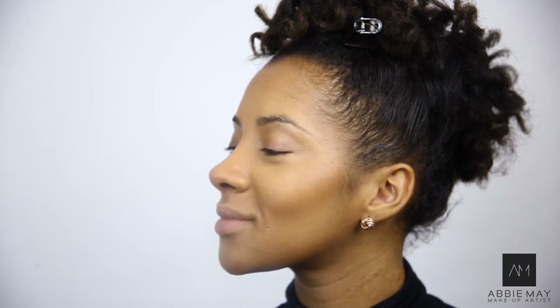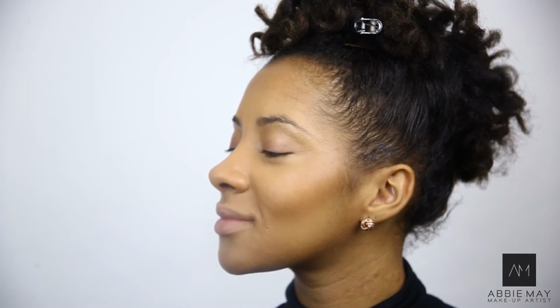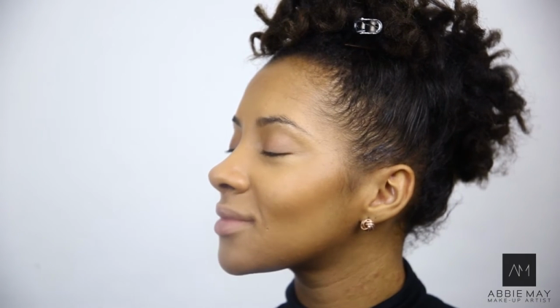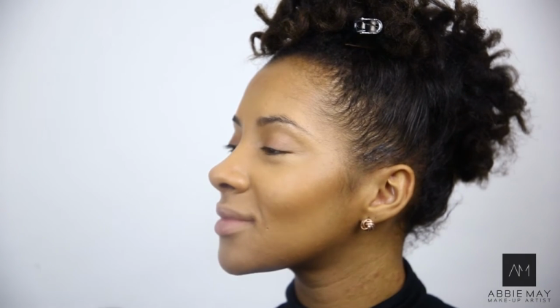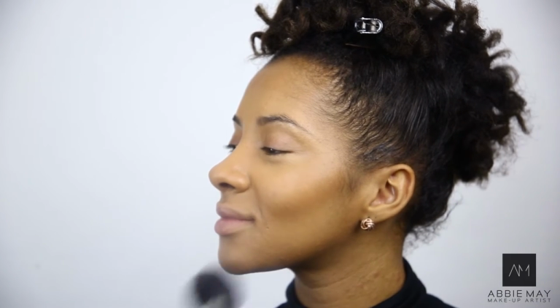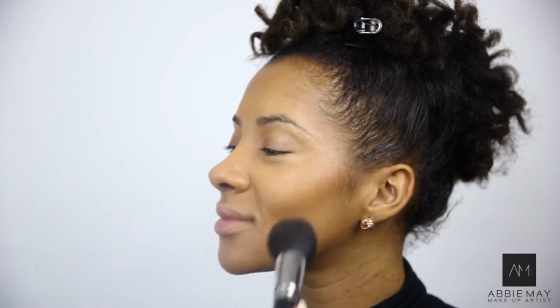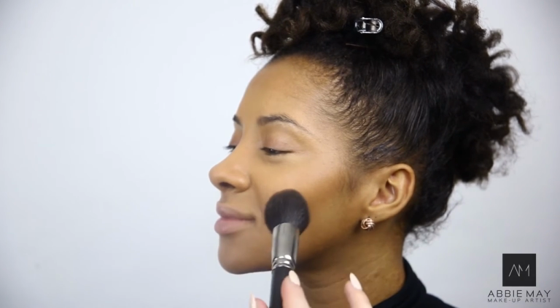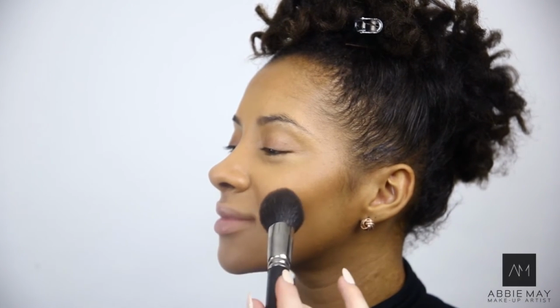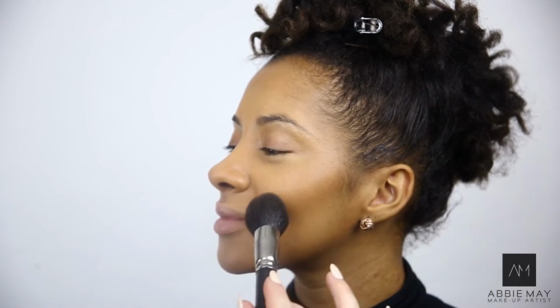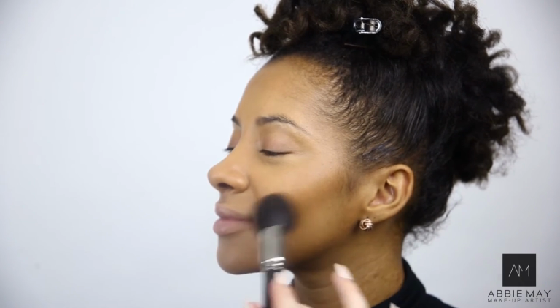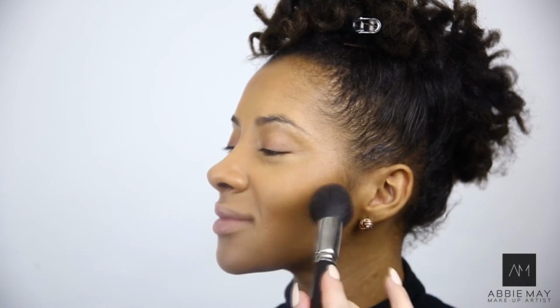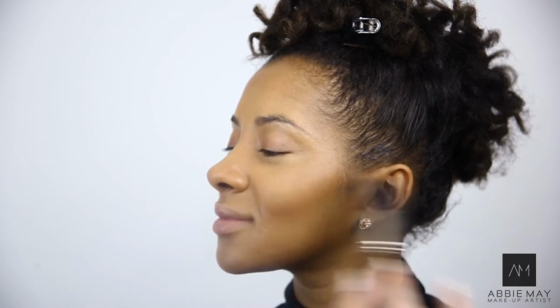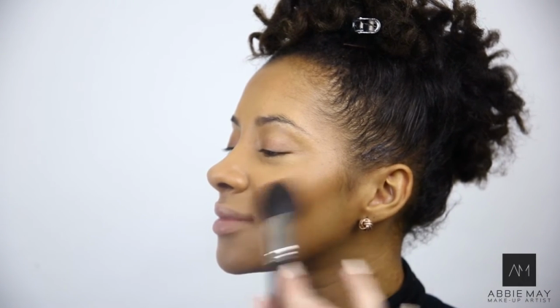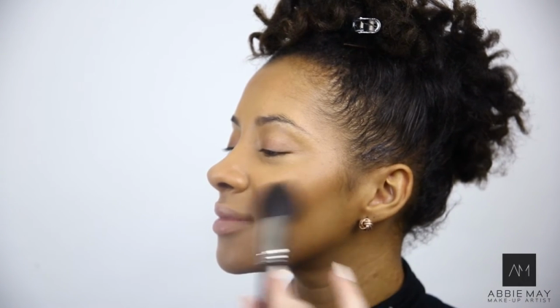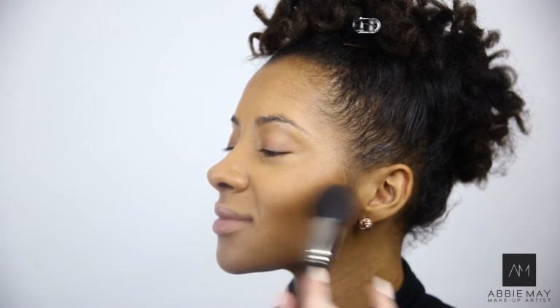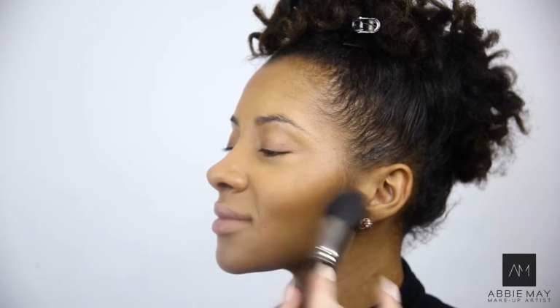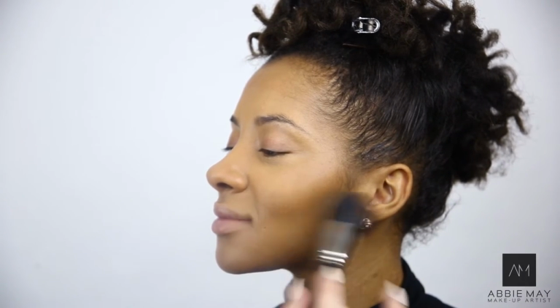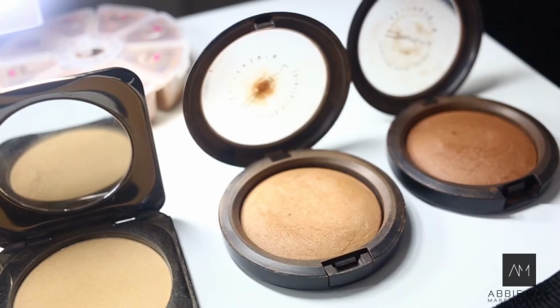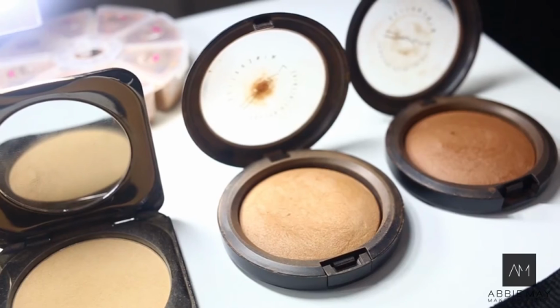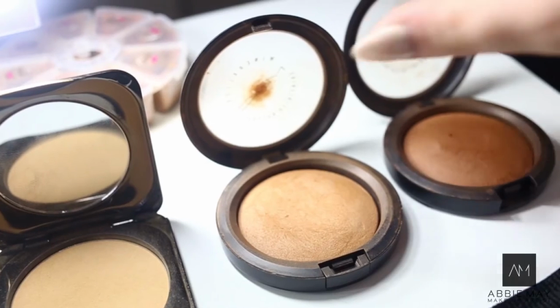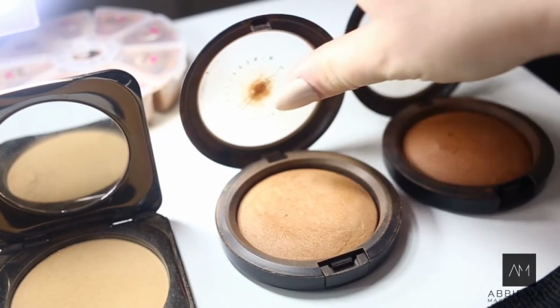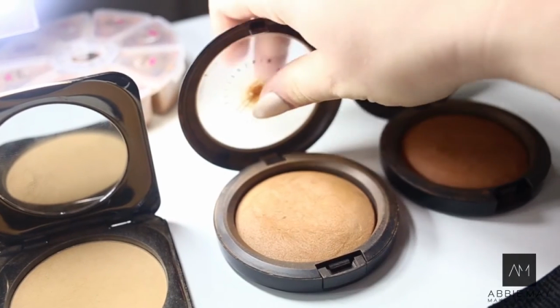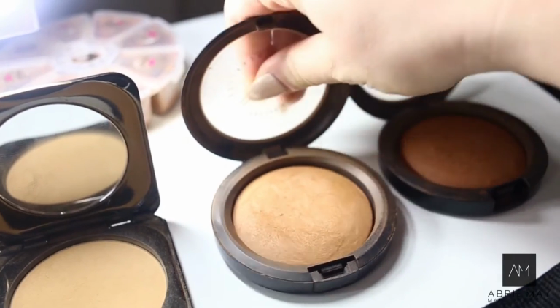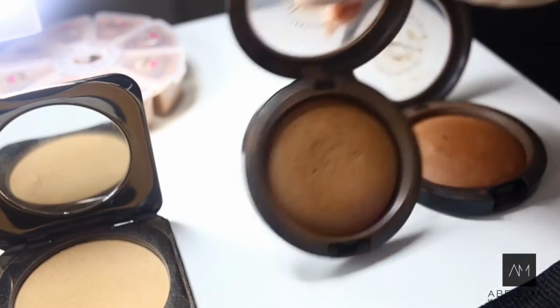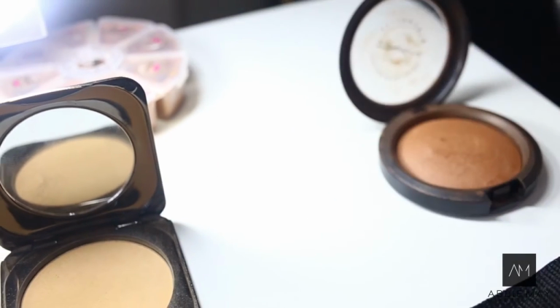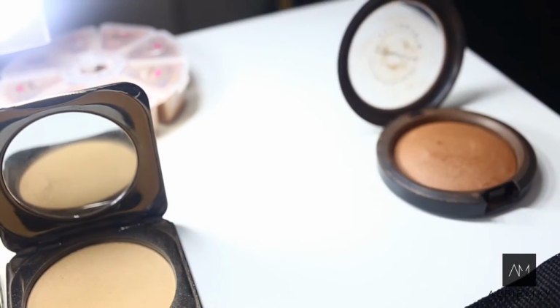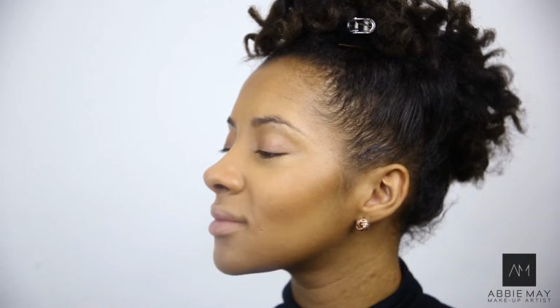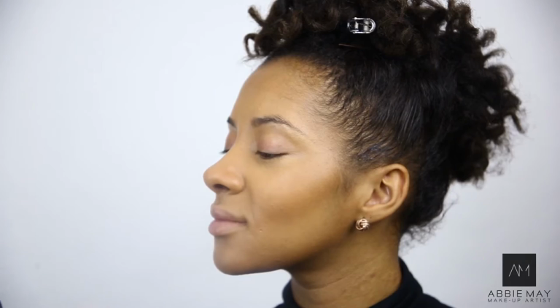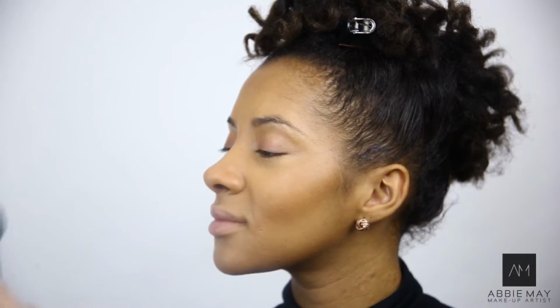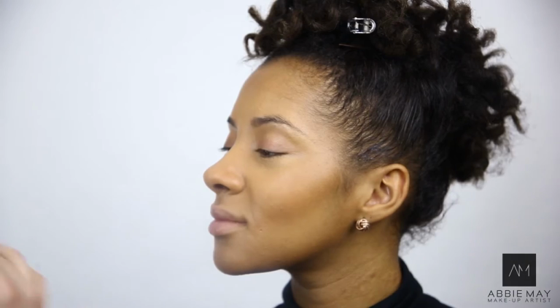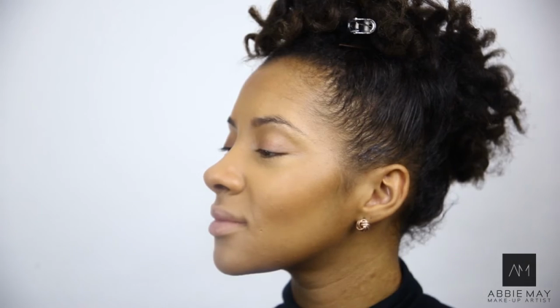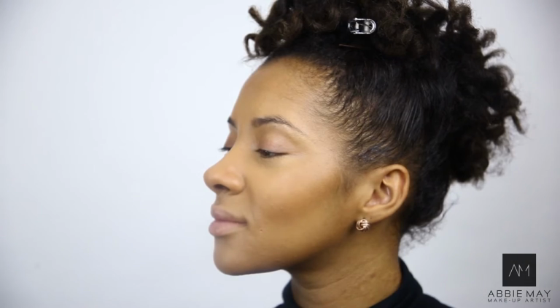So I'm going to use the Mineralize Skin Finish Powder from MAC as a bronzer. This one is in Dark Deep.